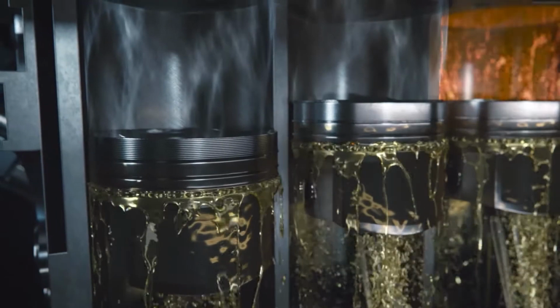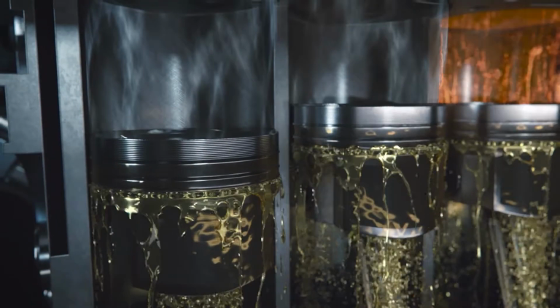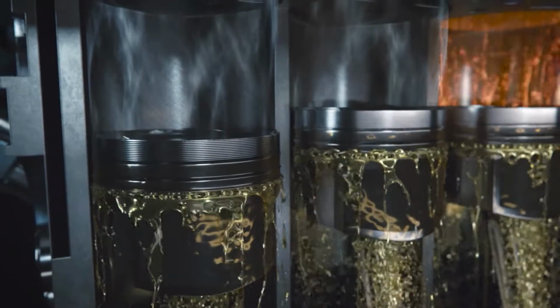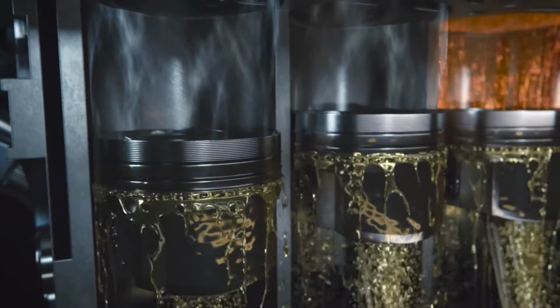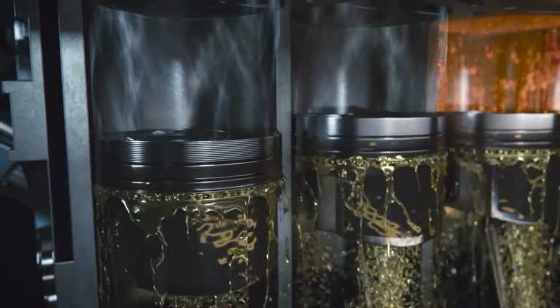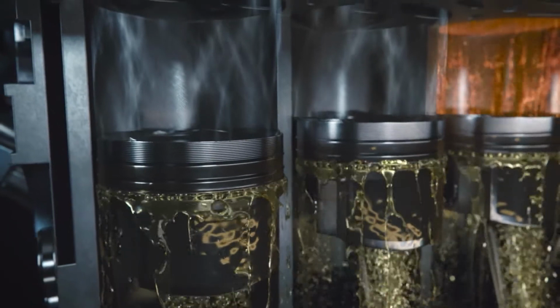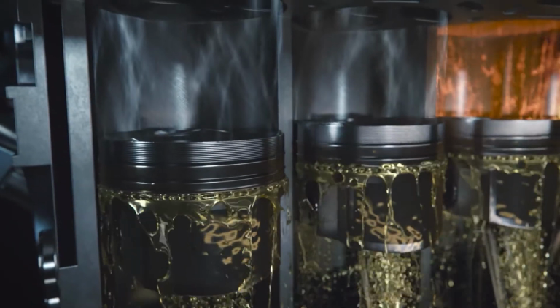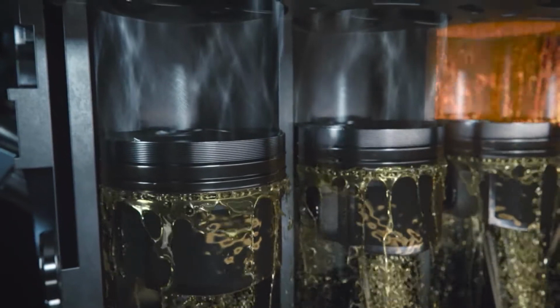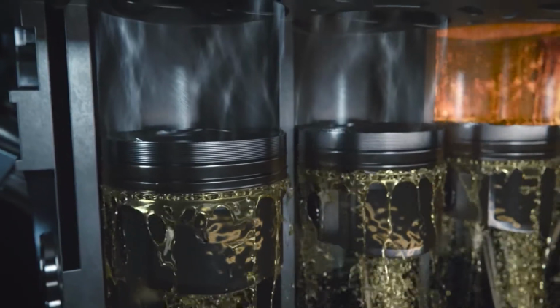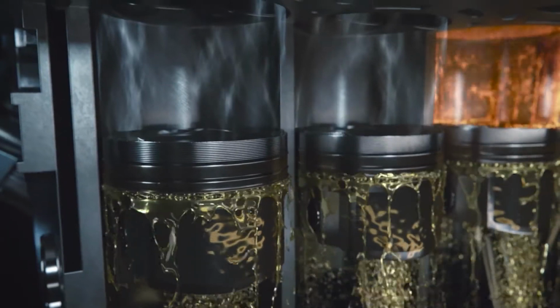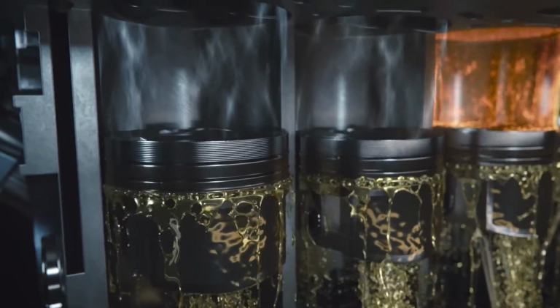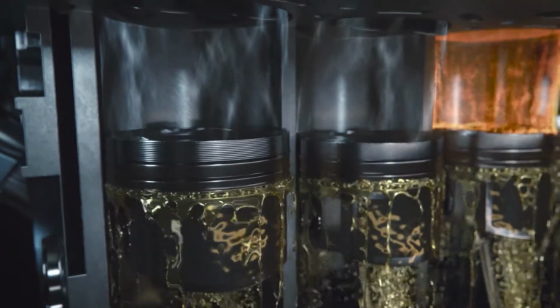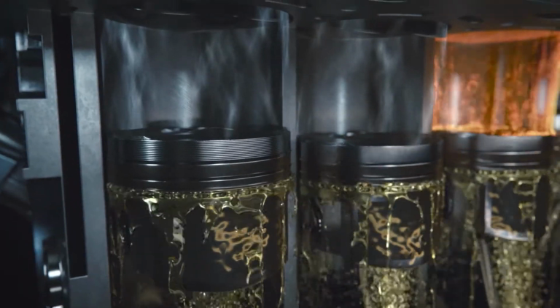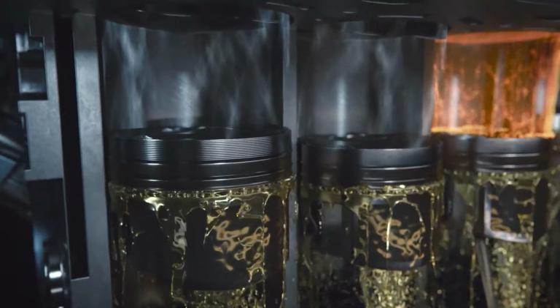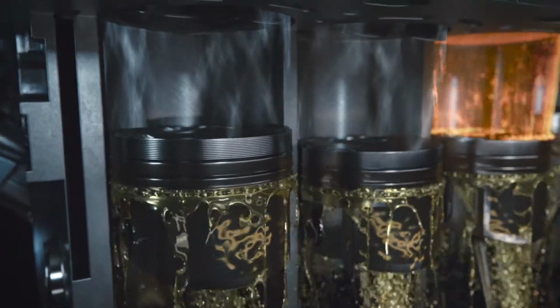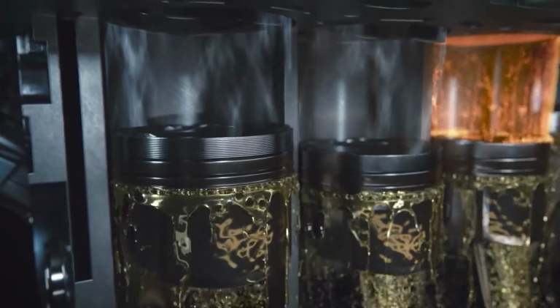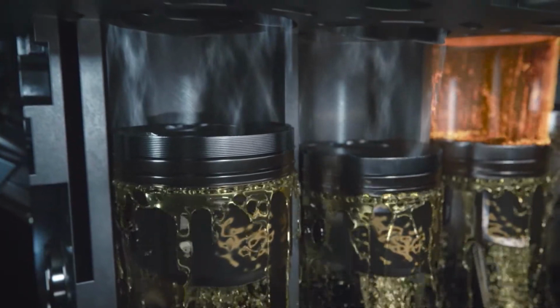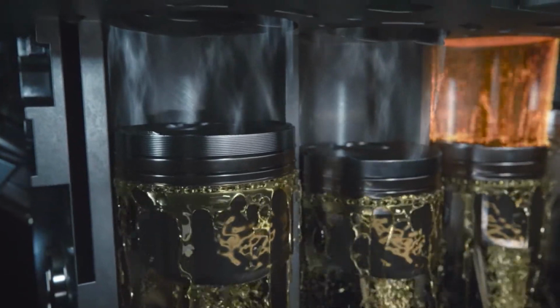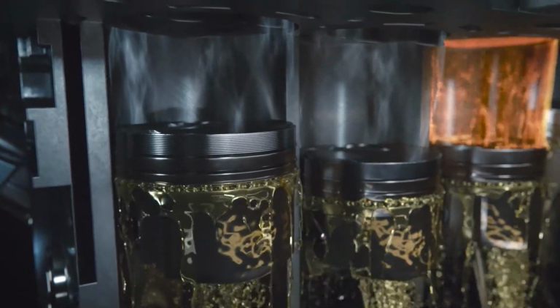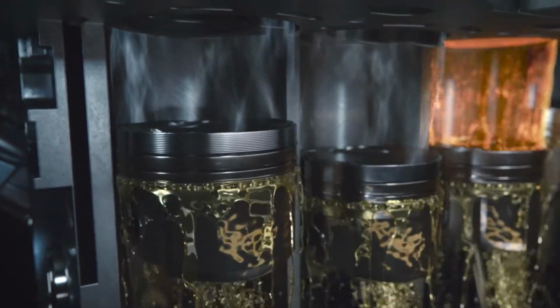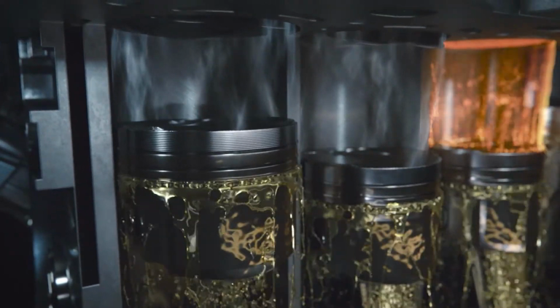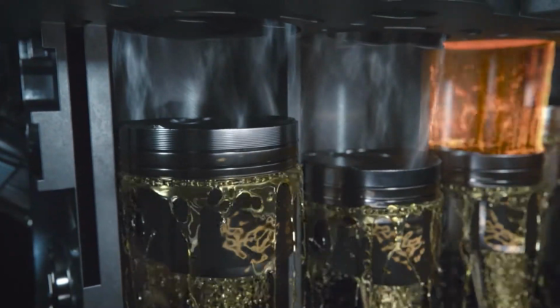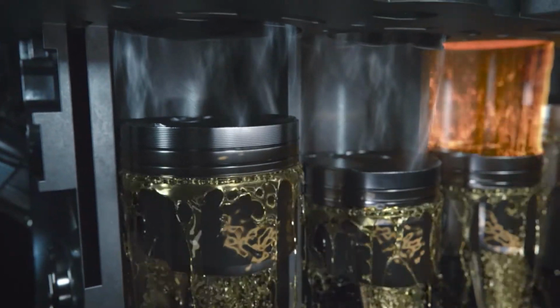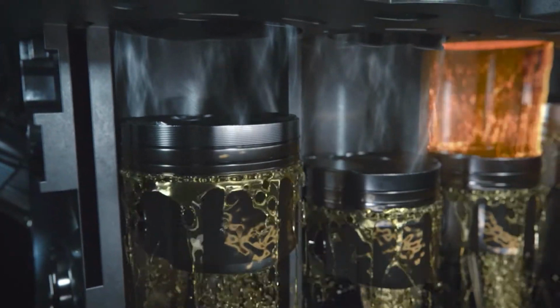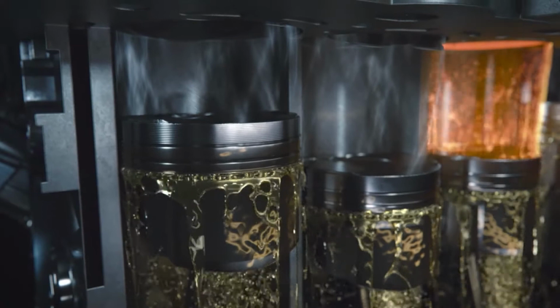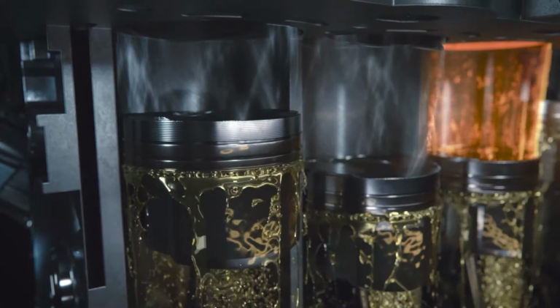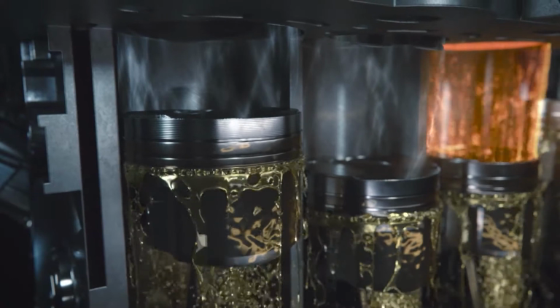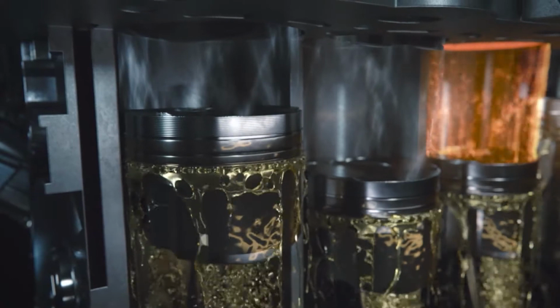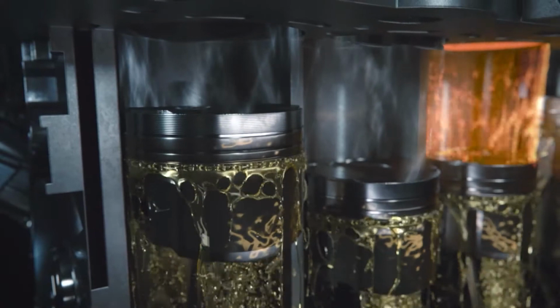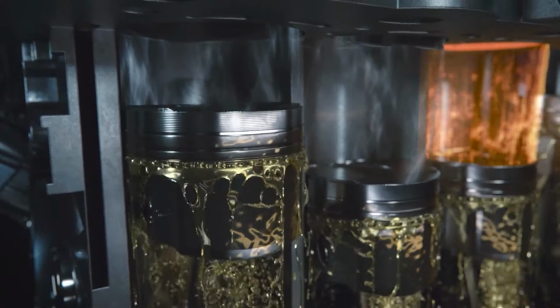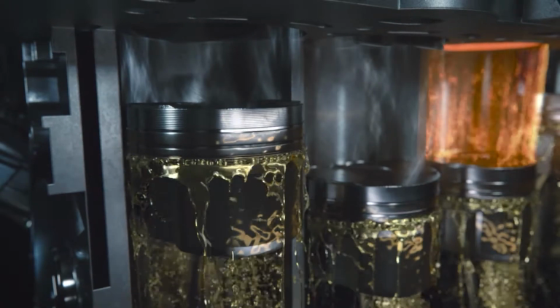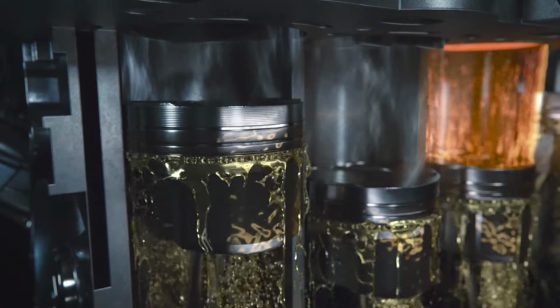As the piston moves upwards, oil is applied to the cylinder to protect the piston rings from wear.